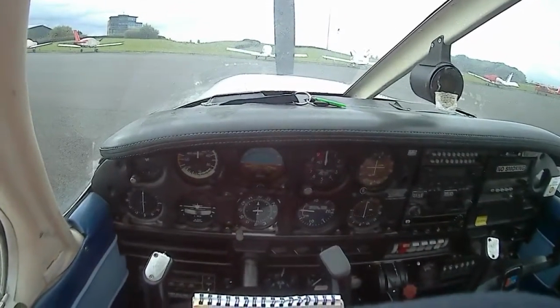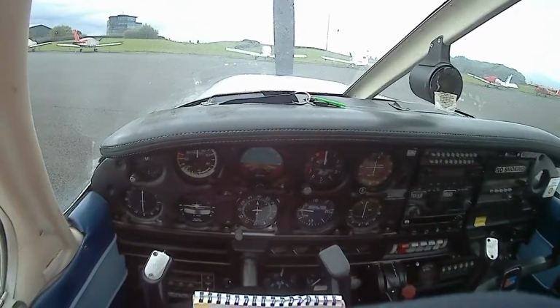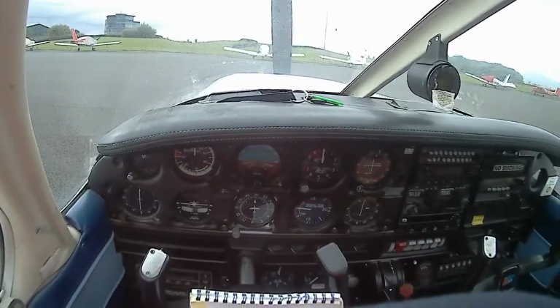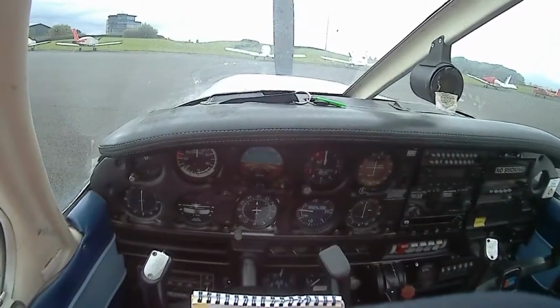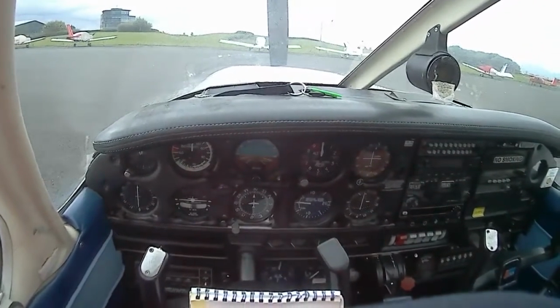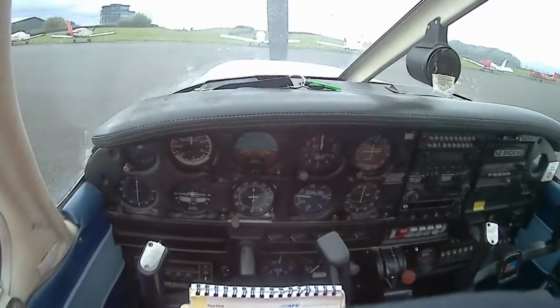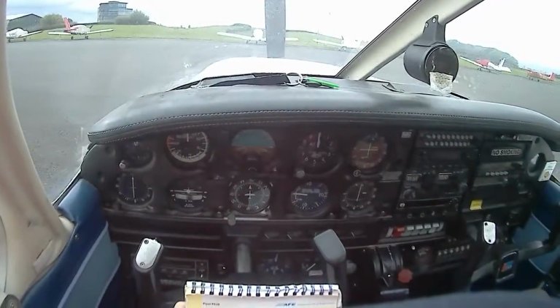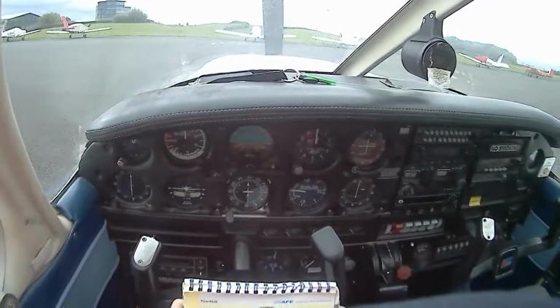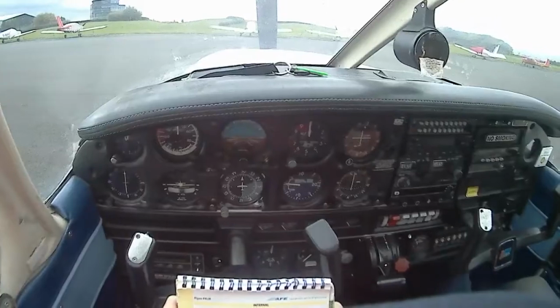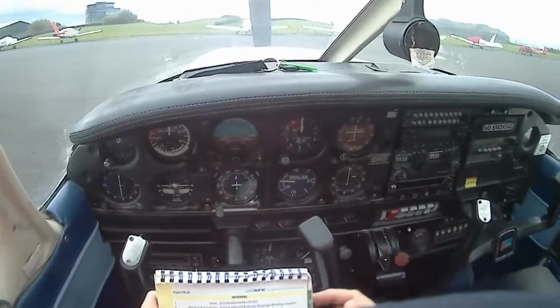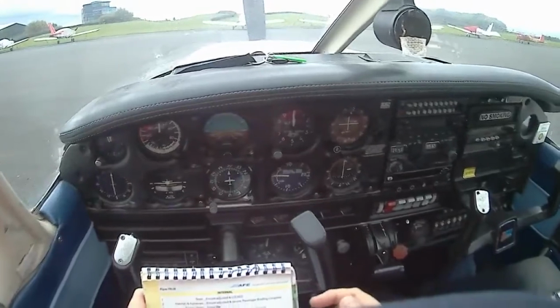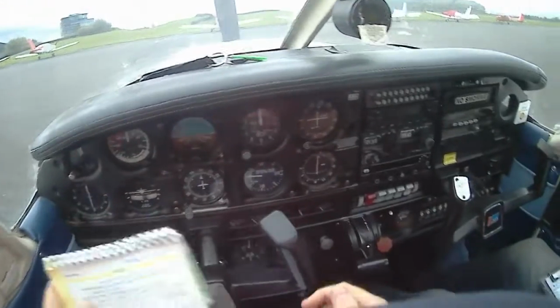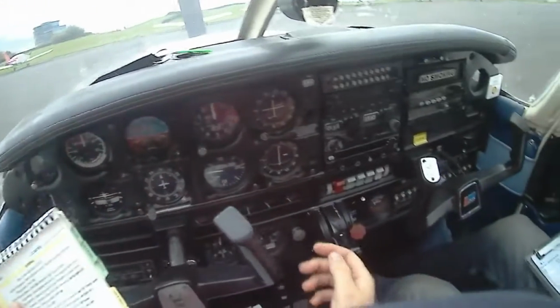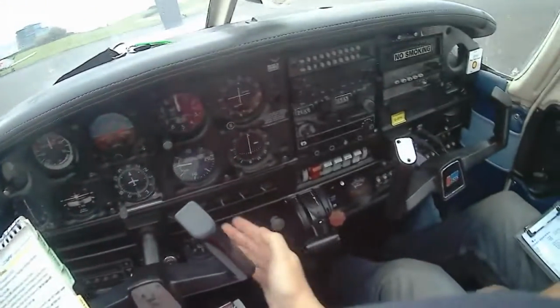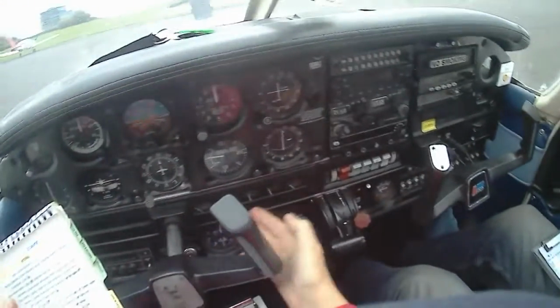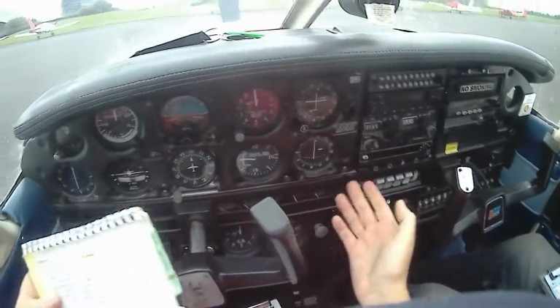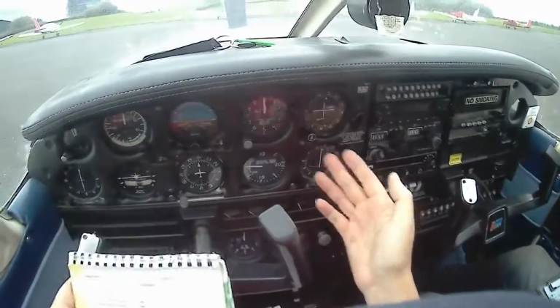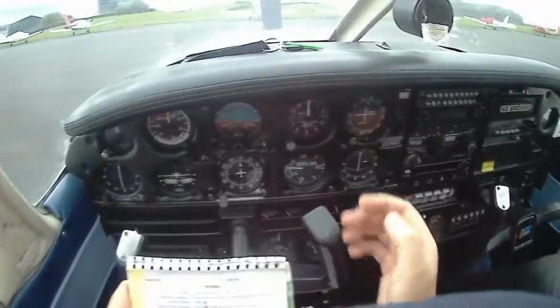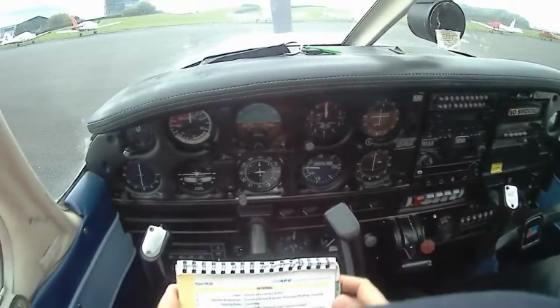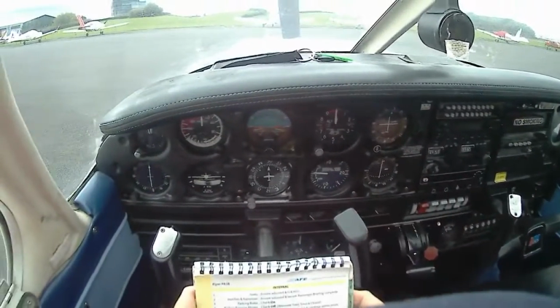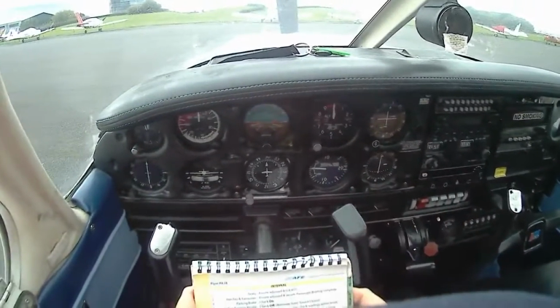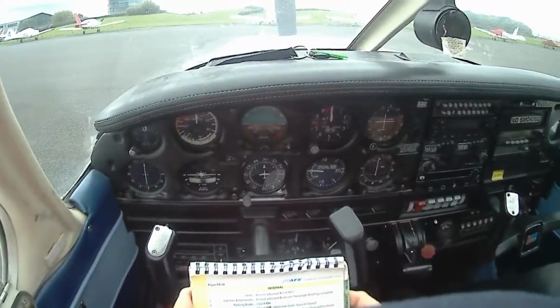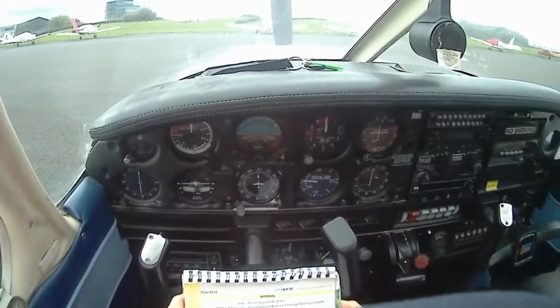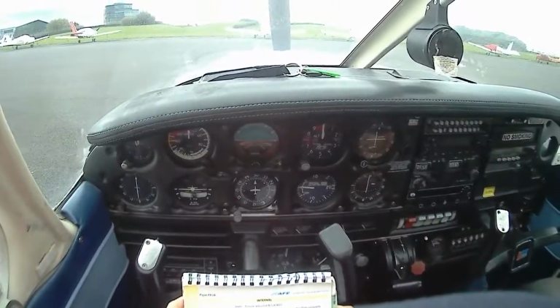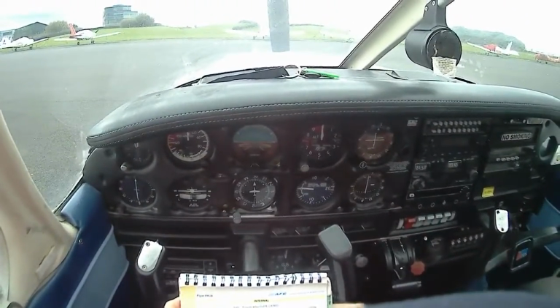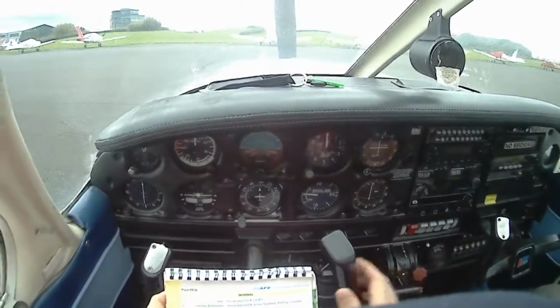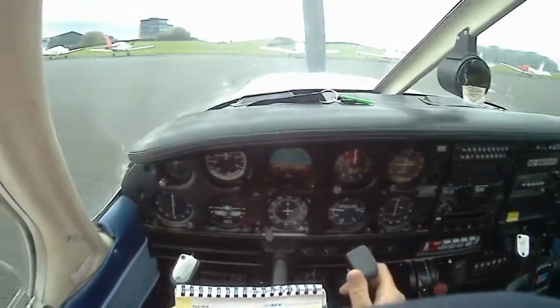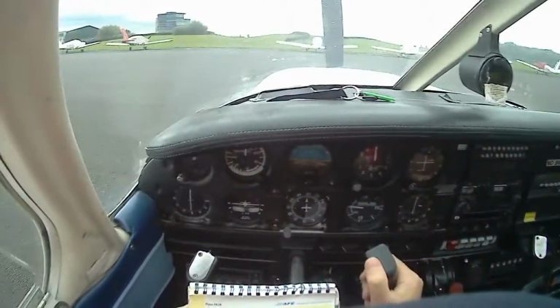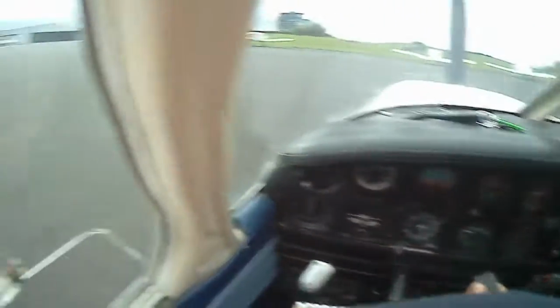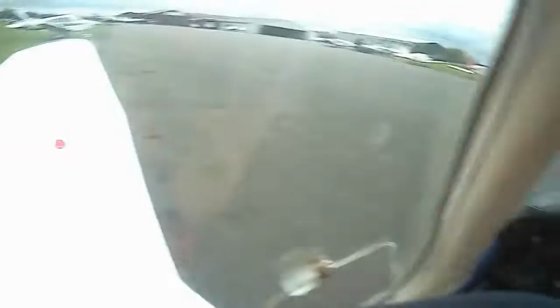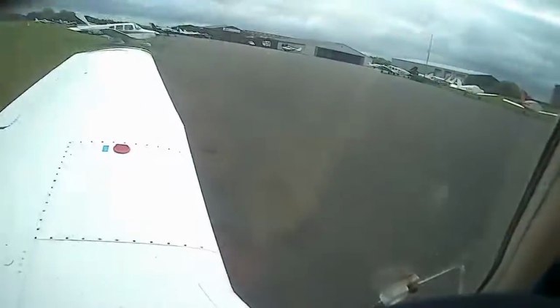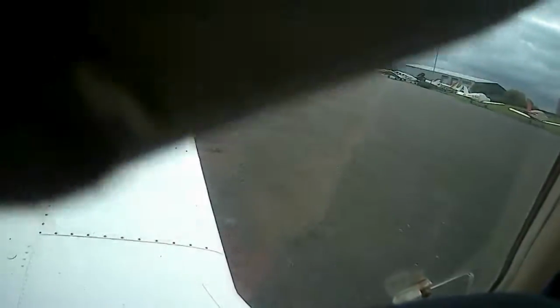Instrument. Okay, looks good. Flying controls. Oh, okay.